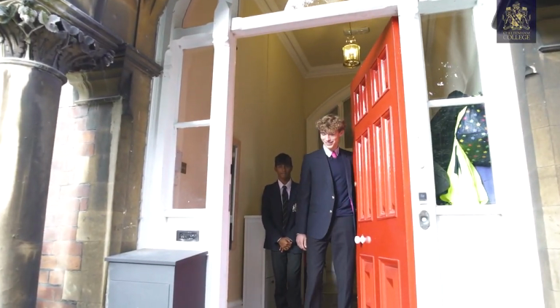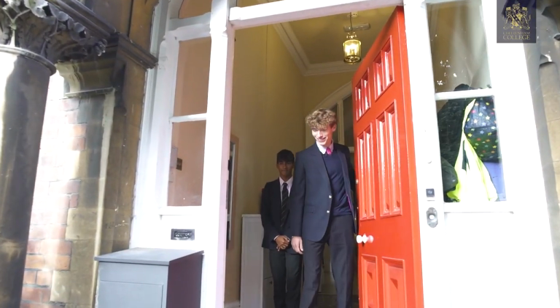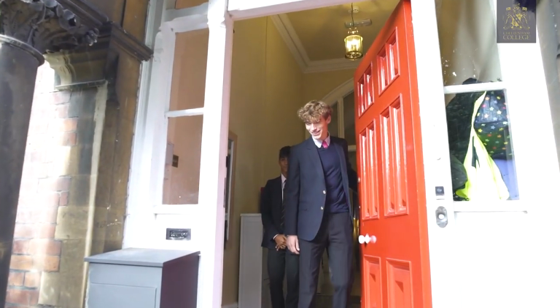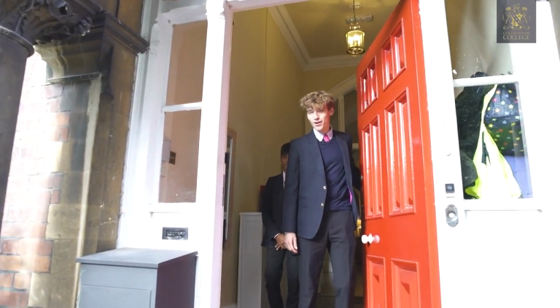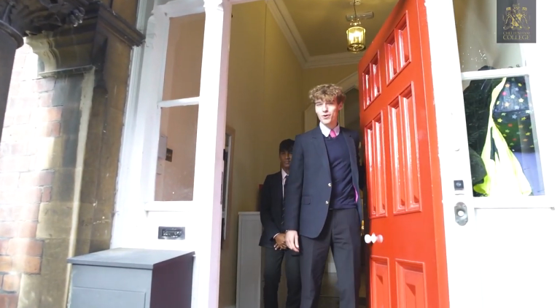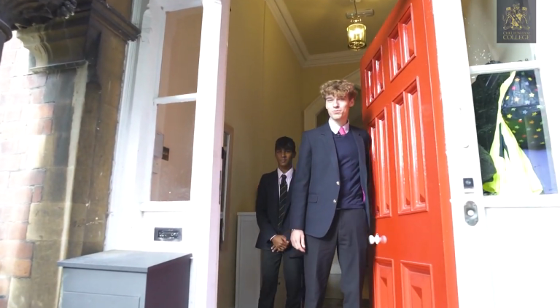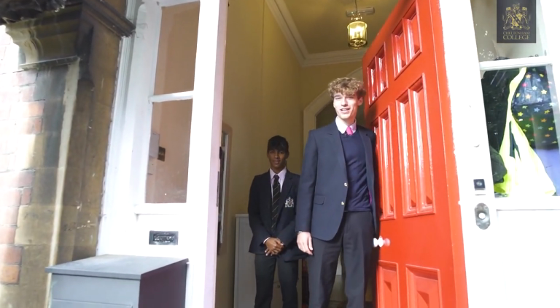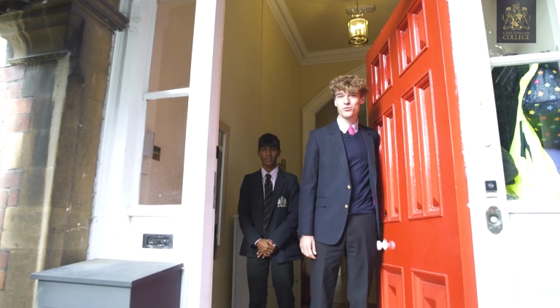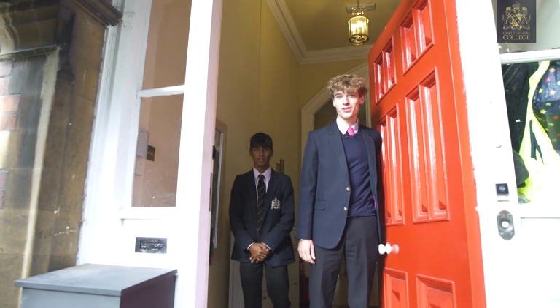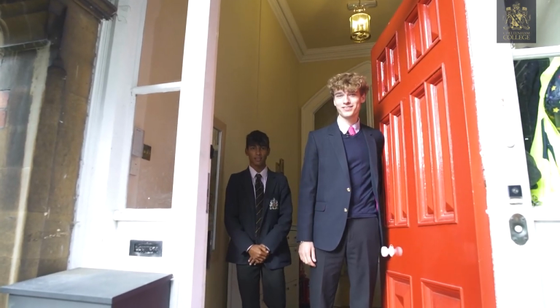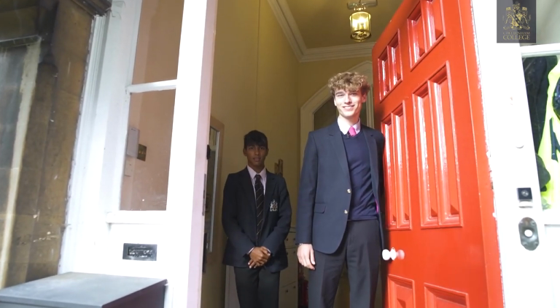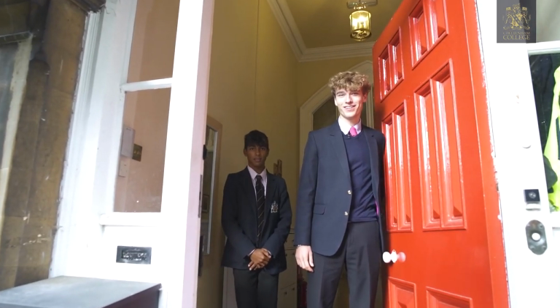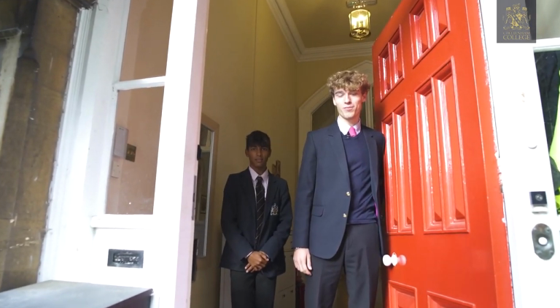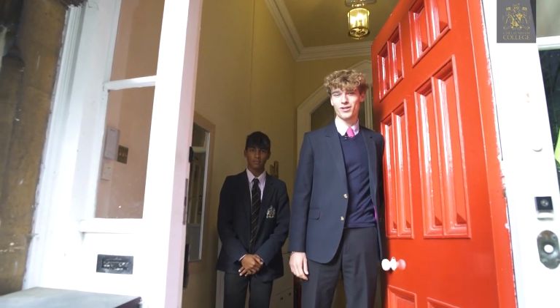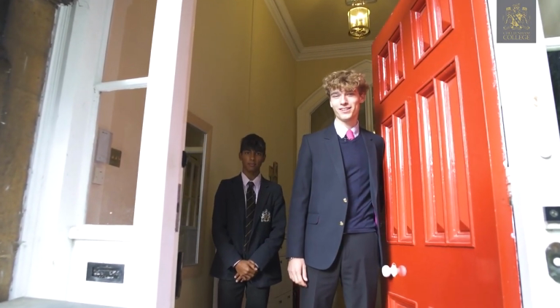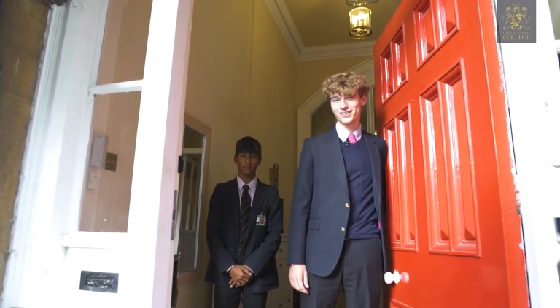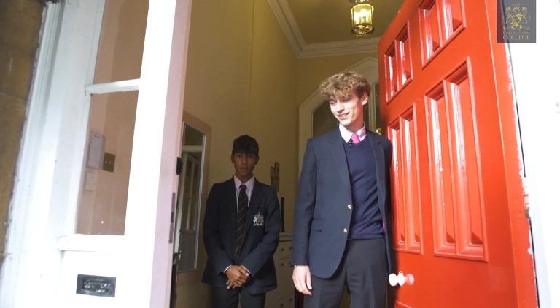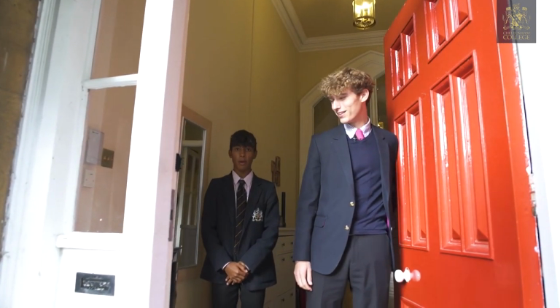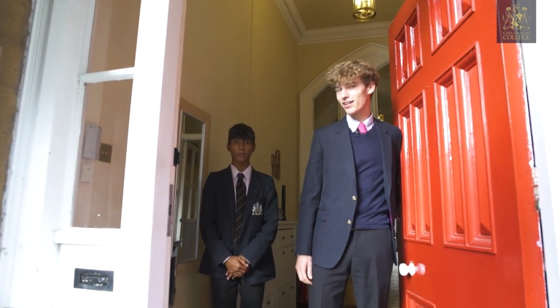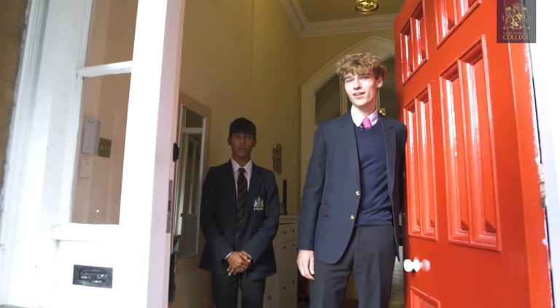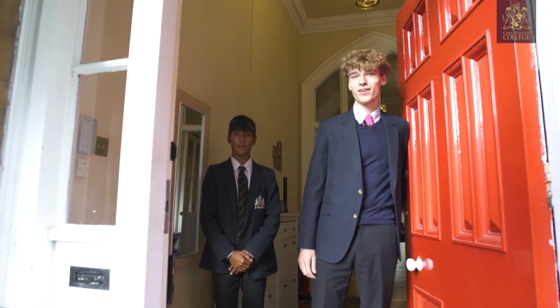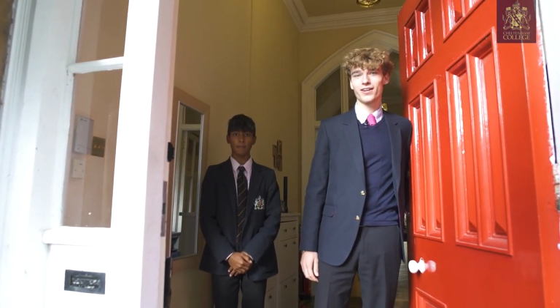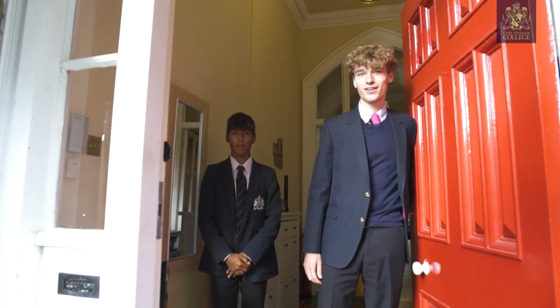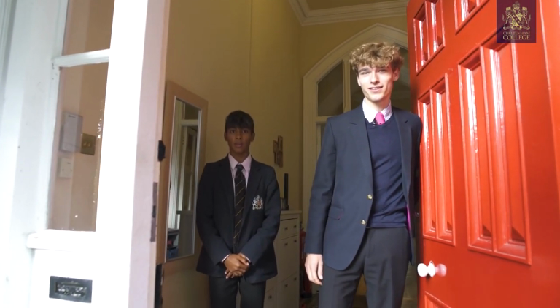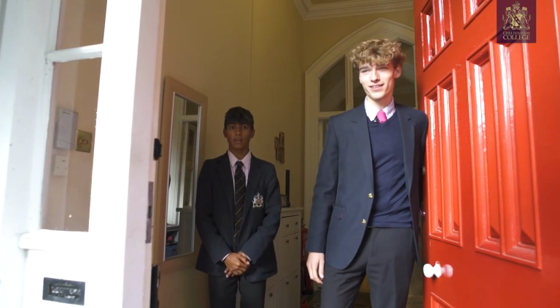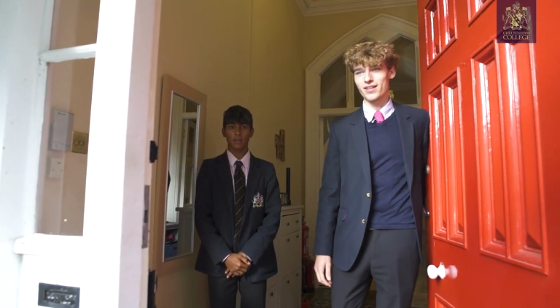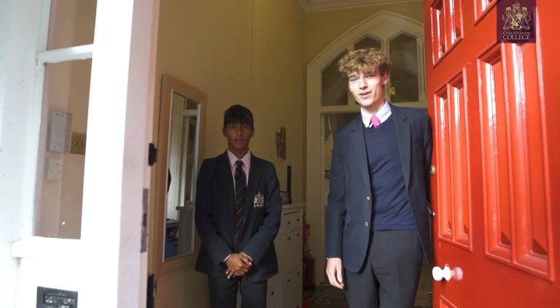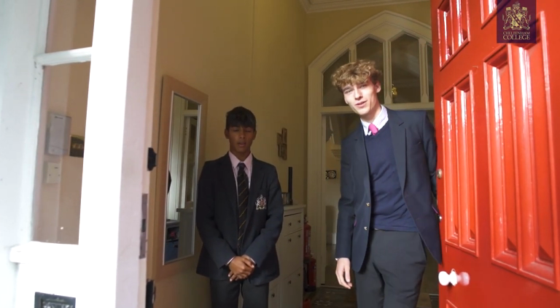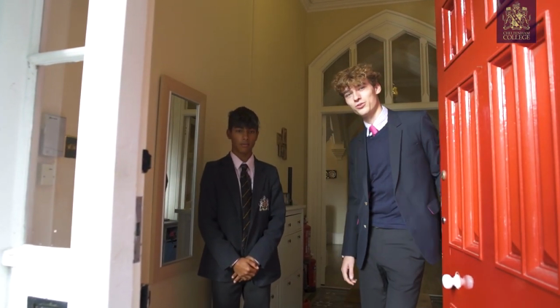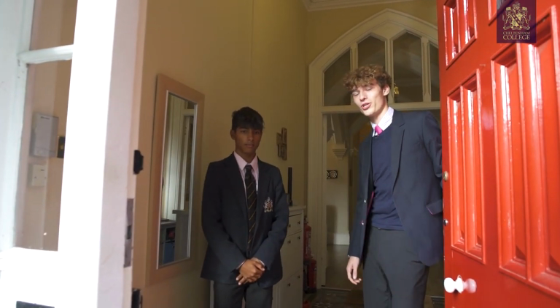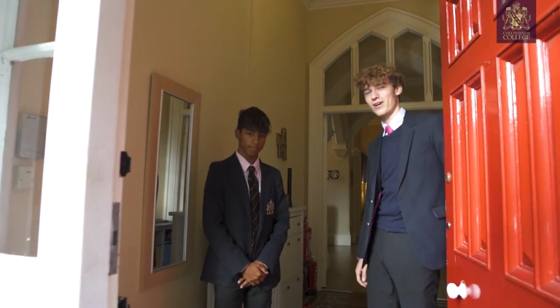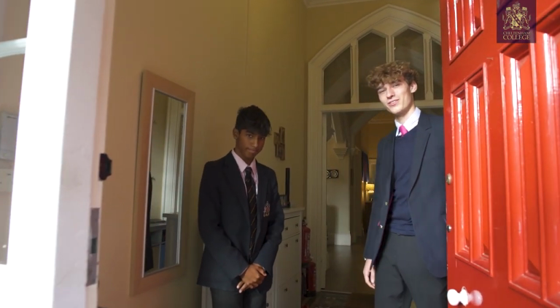Hello, welcome to Hazelwell. I'm Ollie. My name's Arjen. We'd love to show you around.